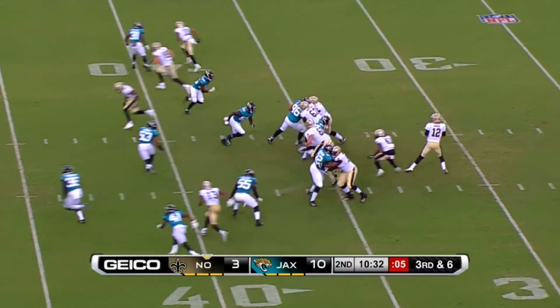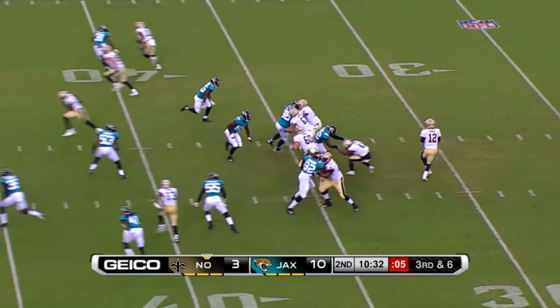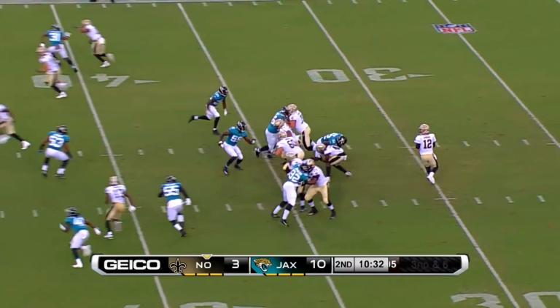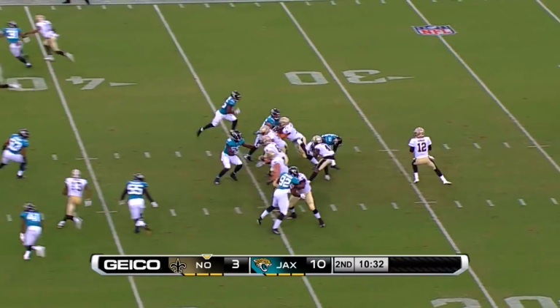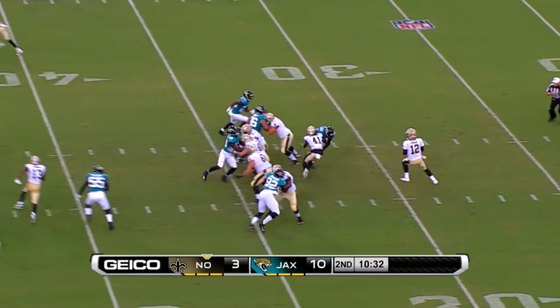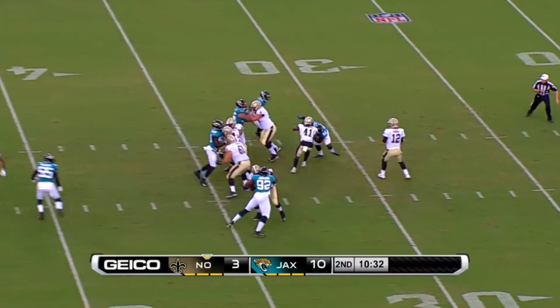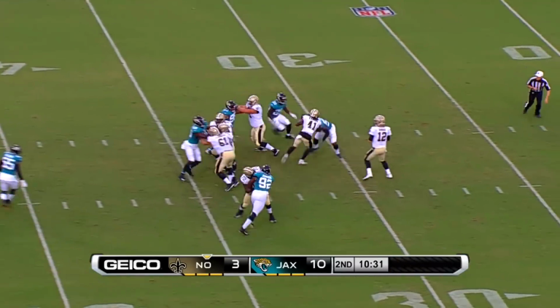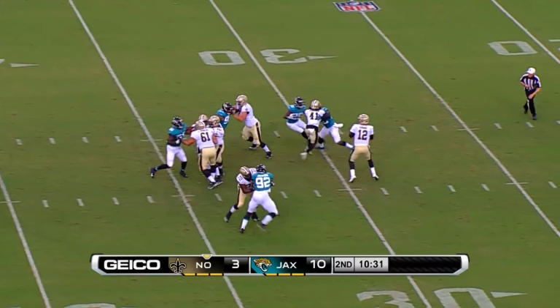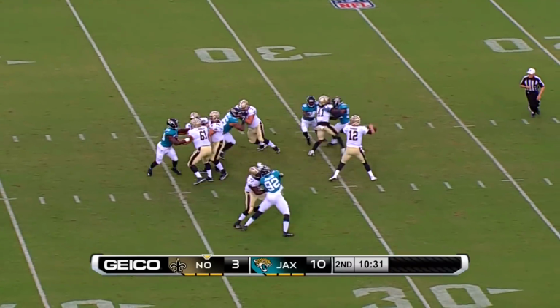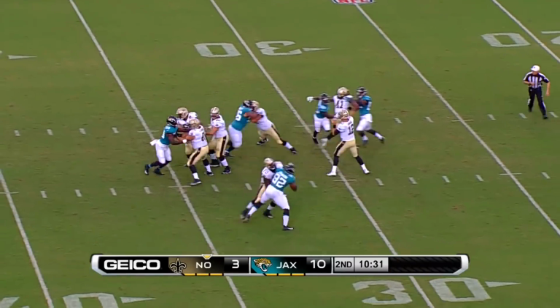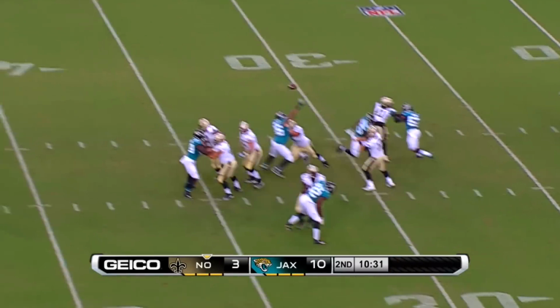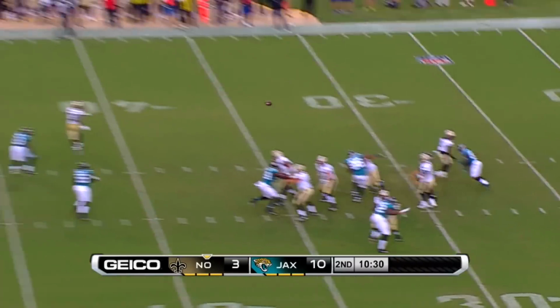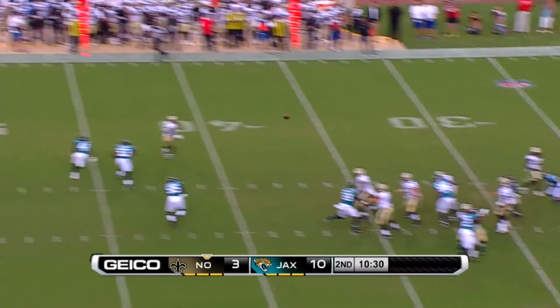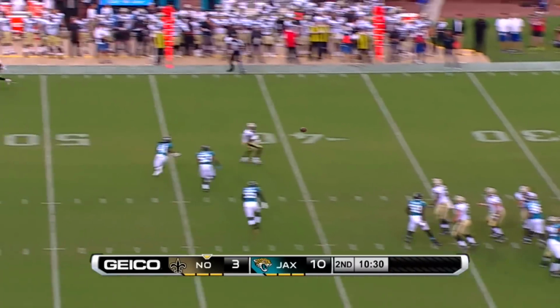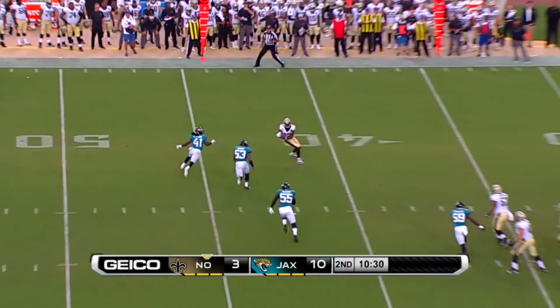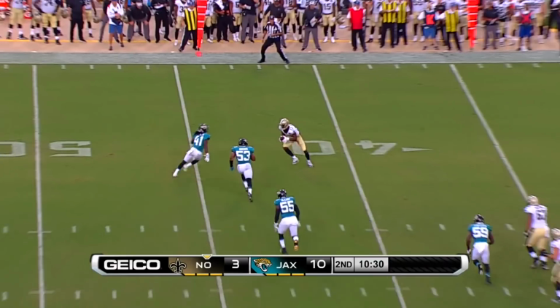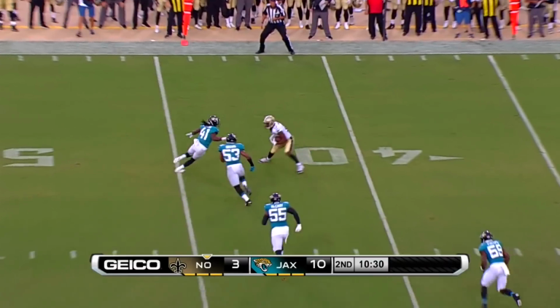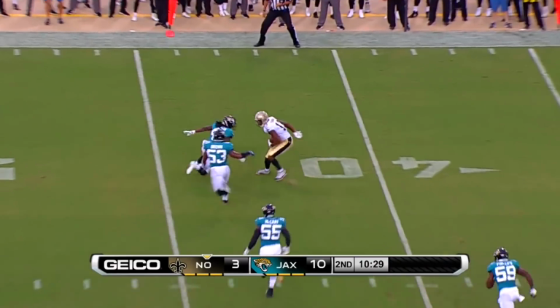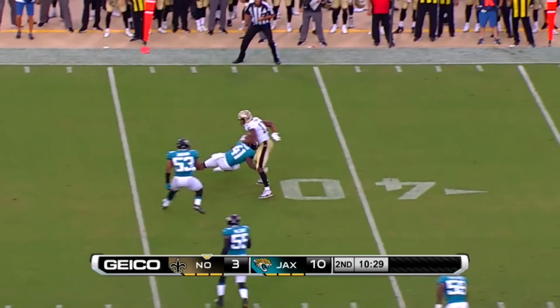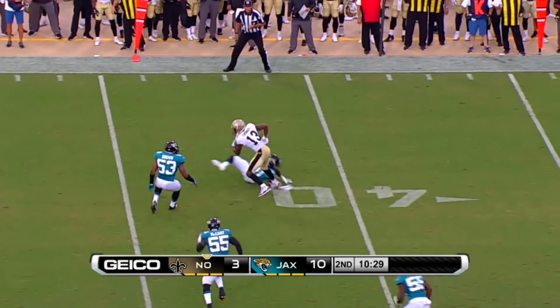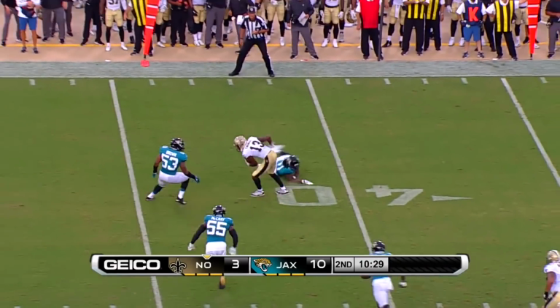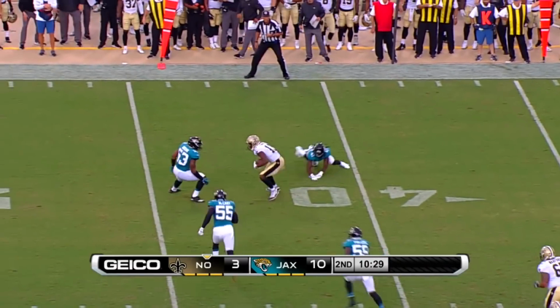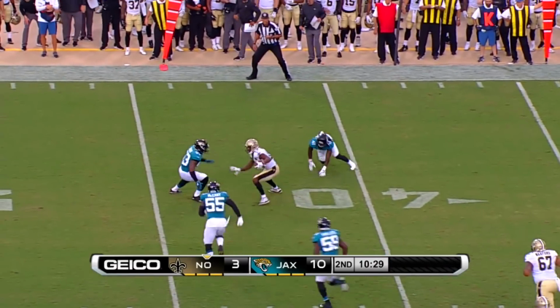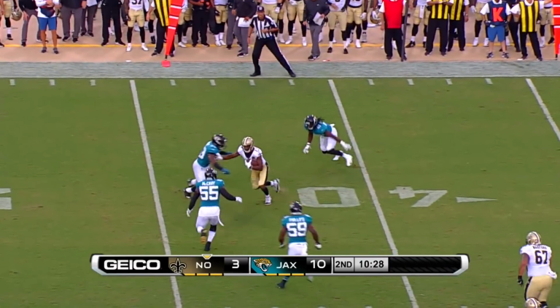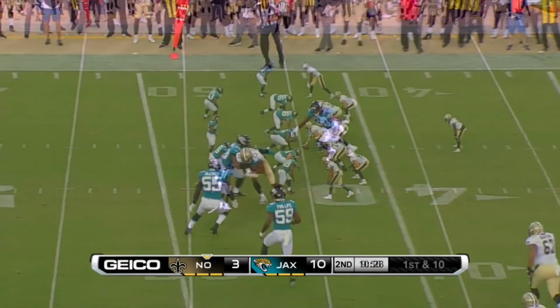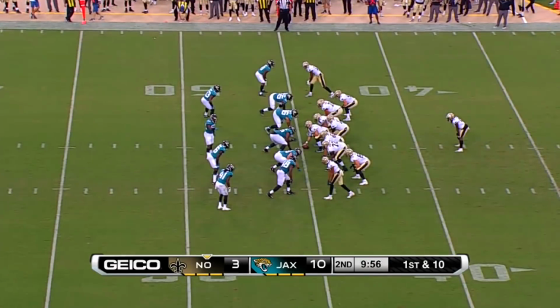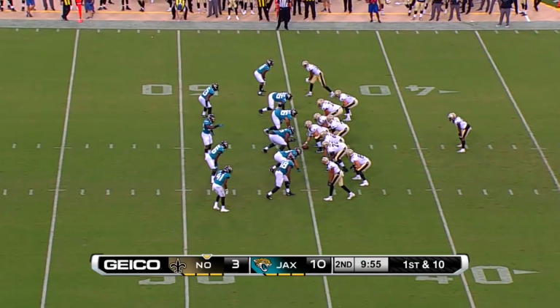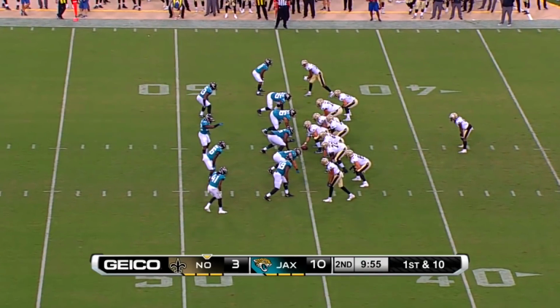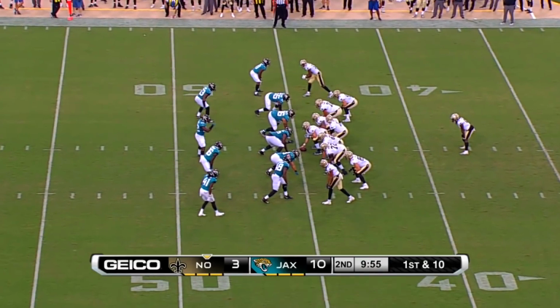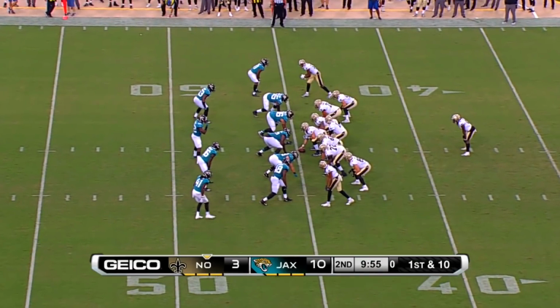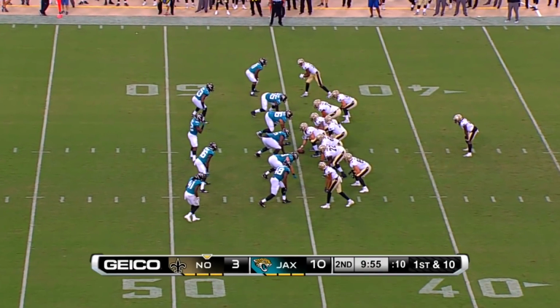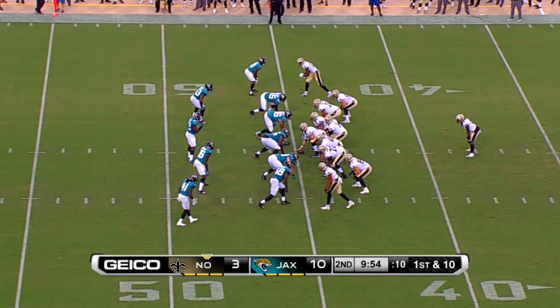Kamara's in the ball game. Now pressure coming up the middle — Savage turns and throws. He's got Michael Thomas.